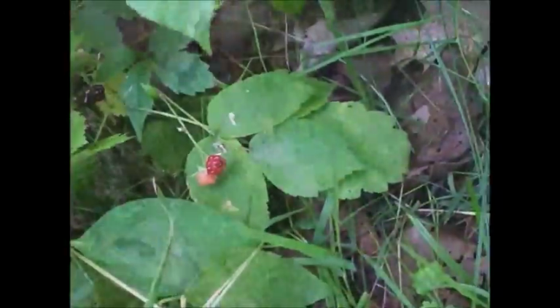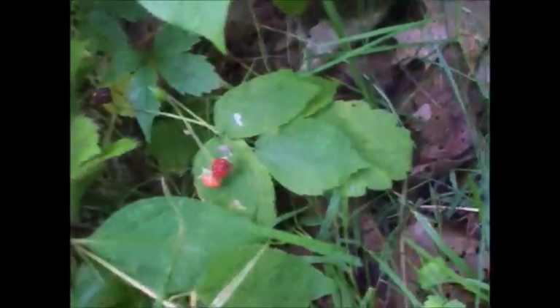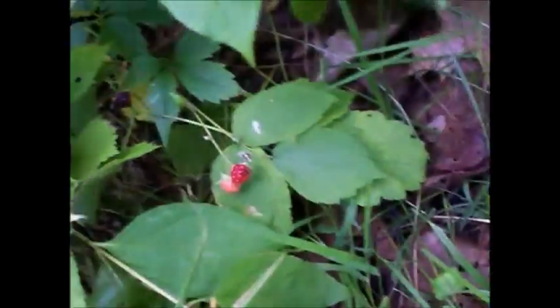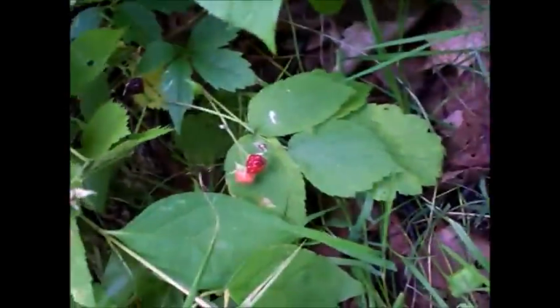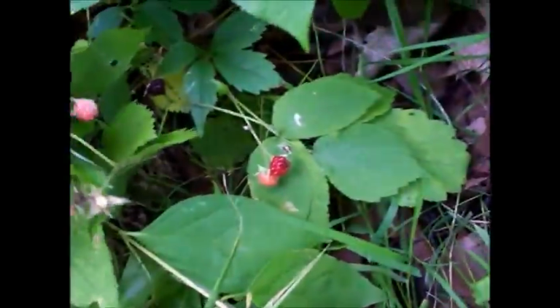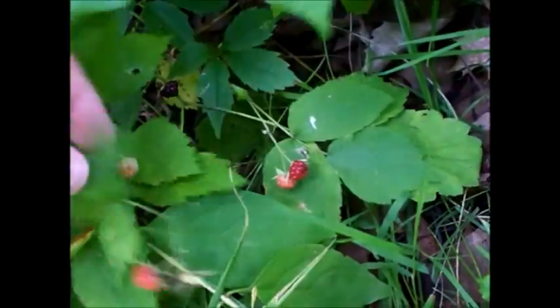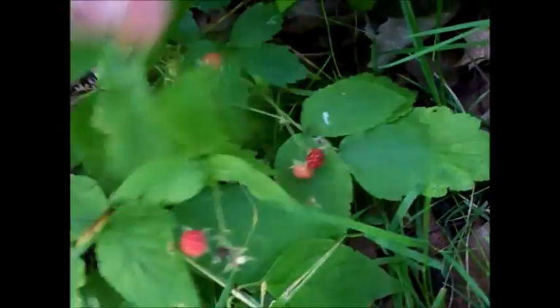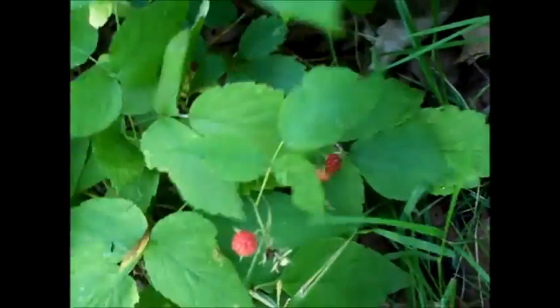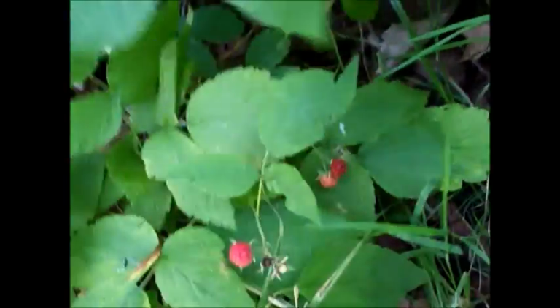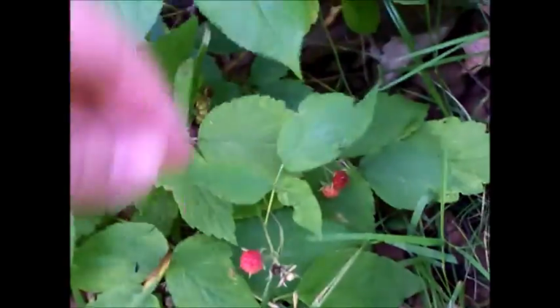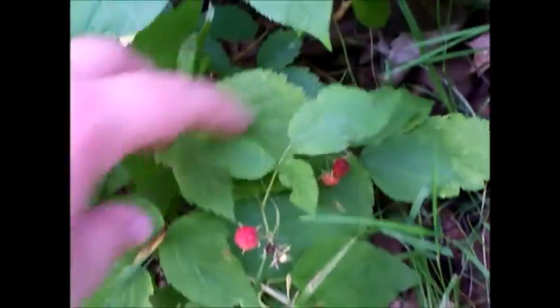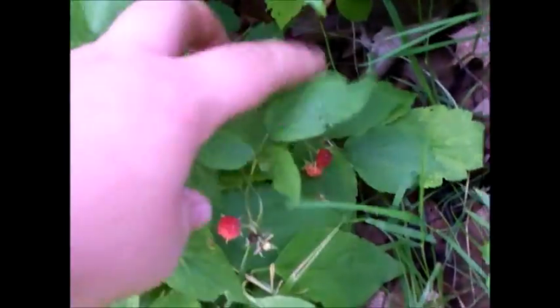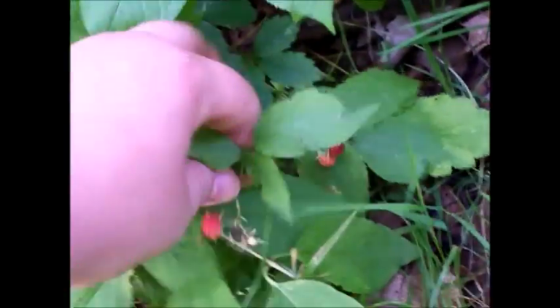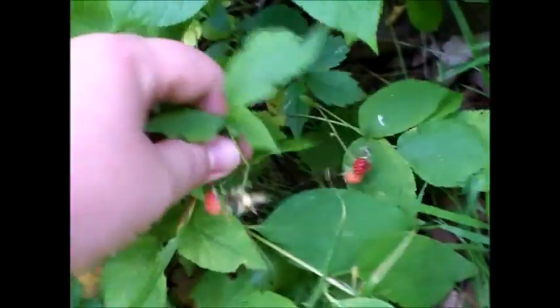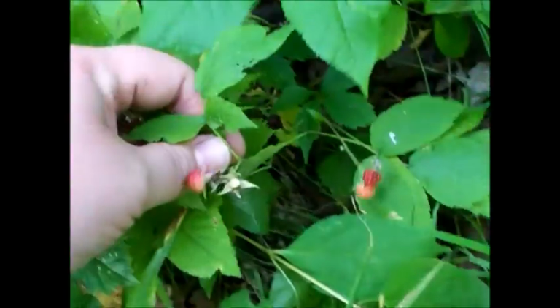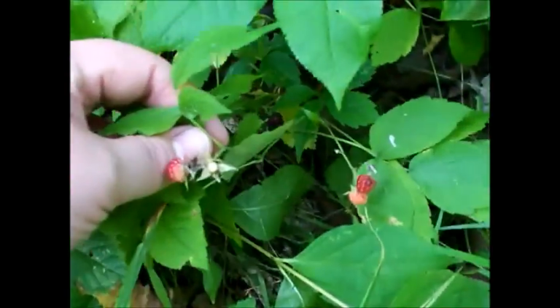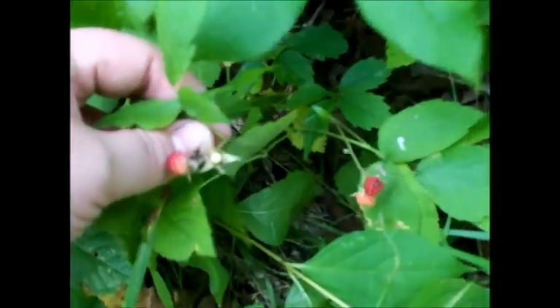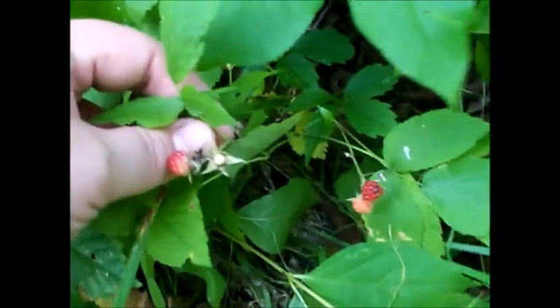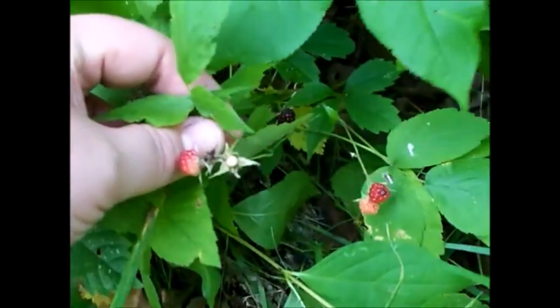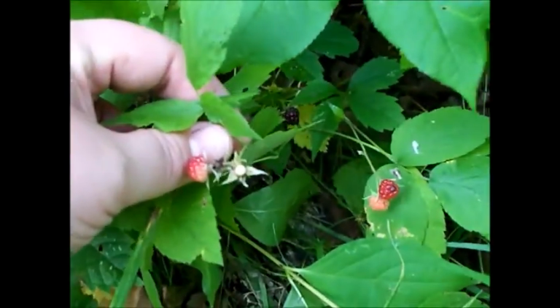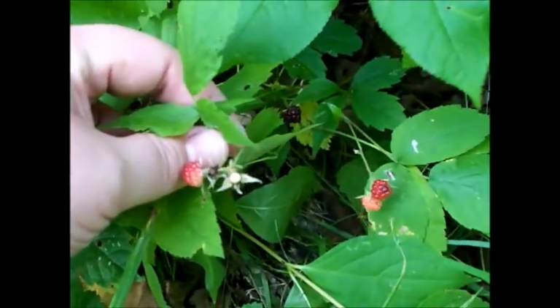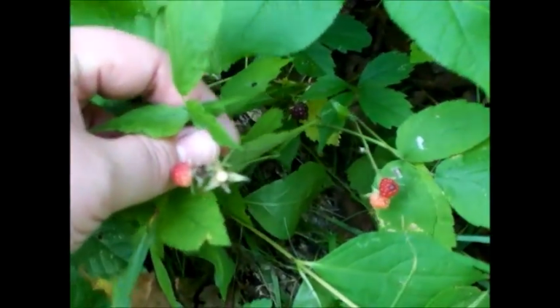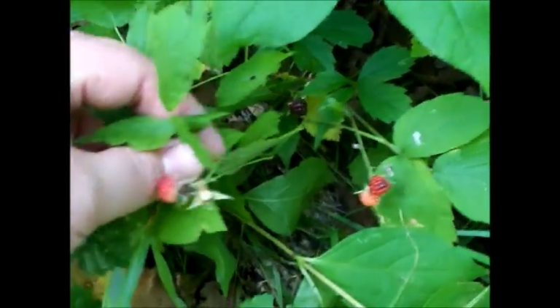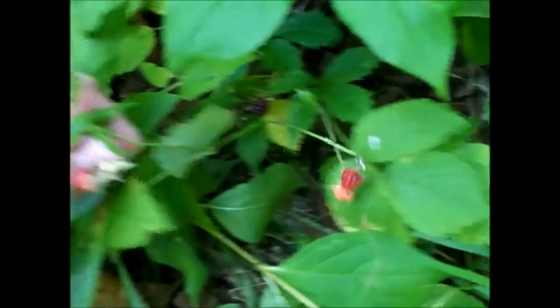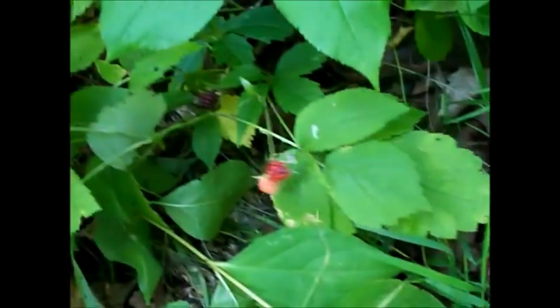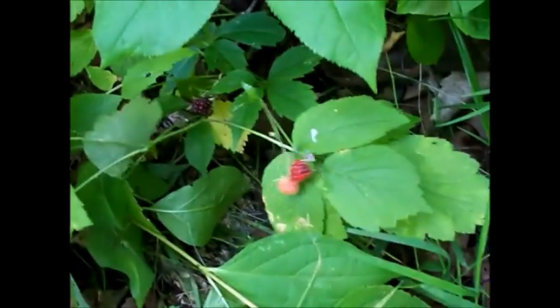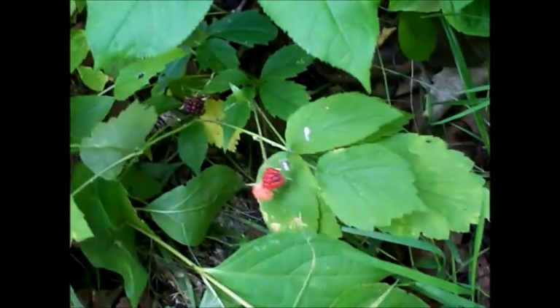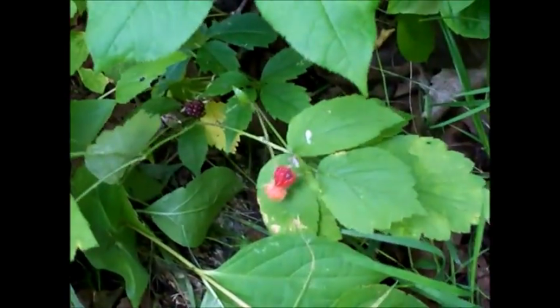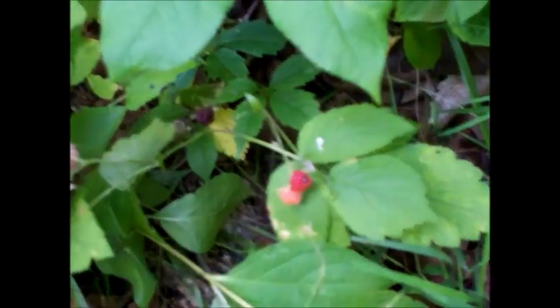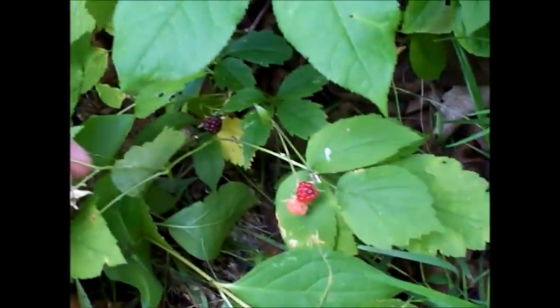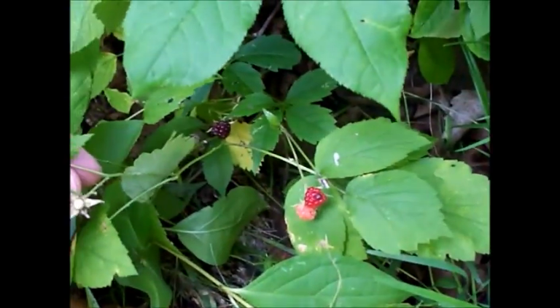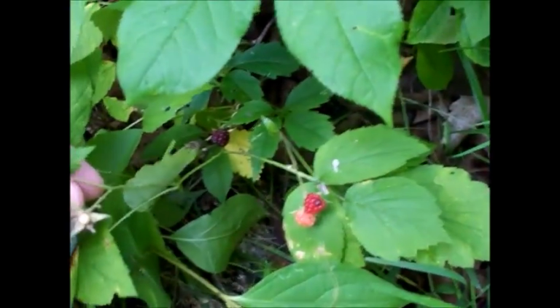These look like they might be some wild raspberries or blackberries.